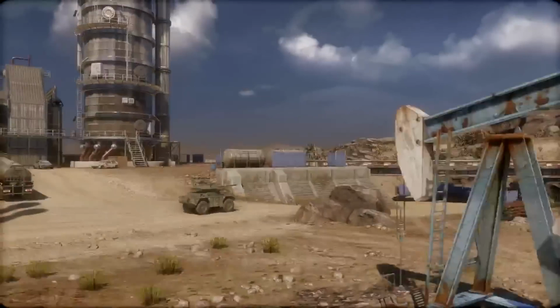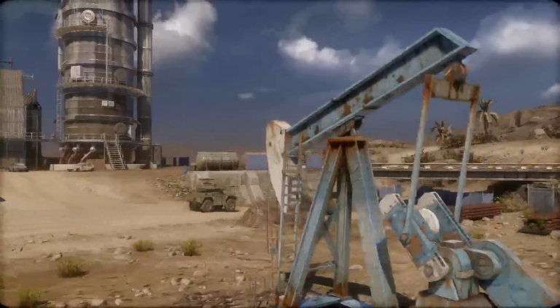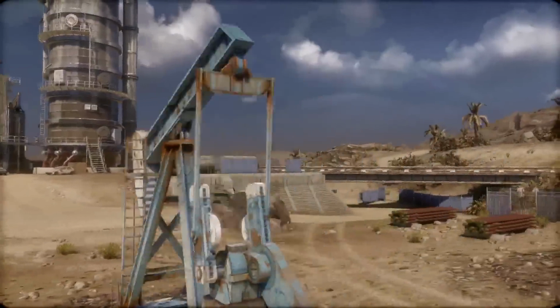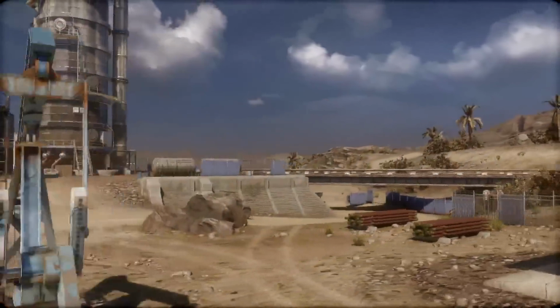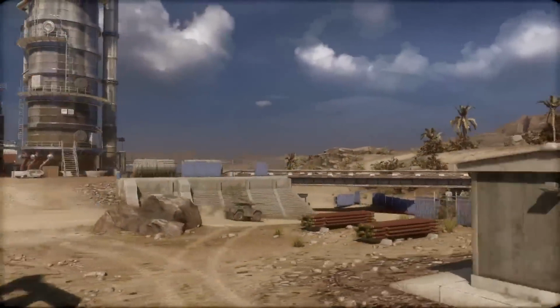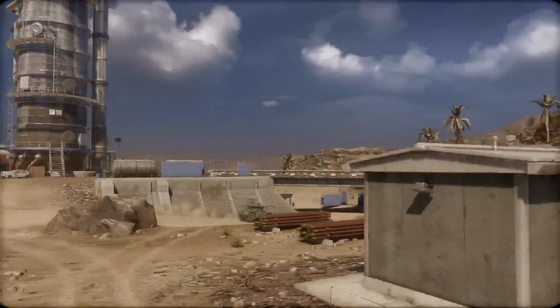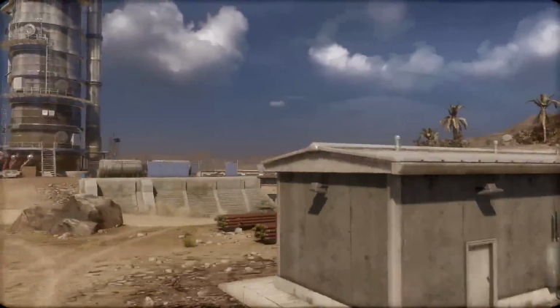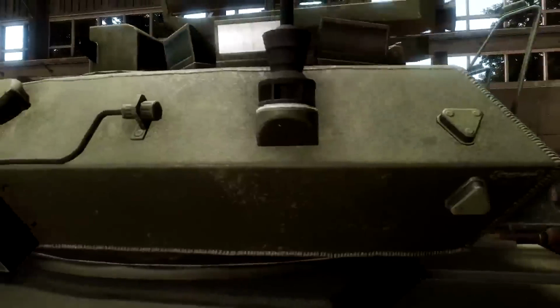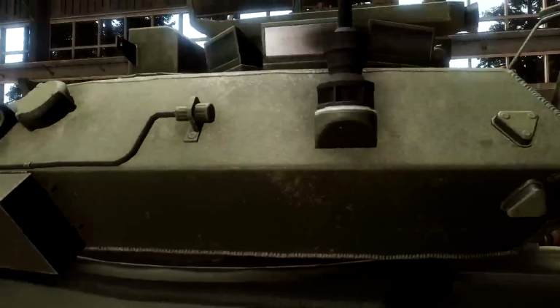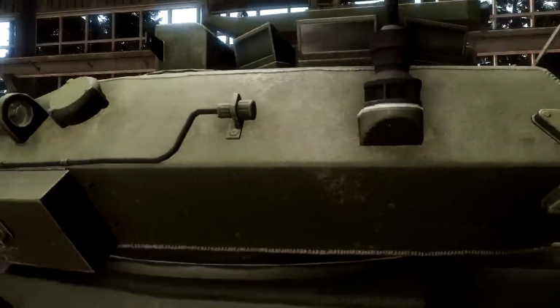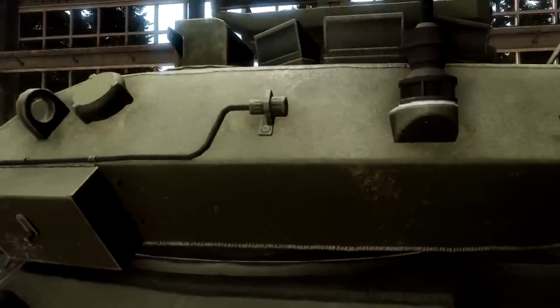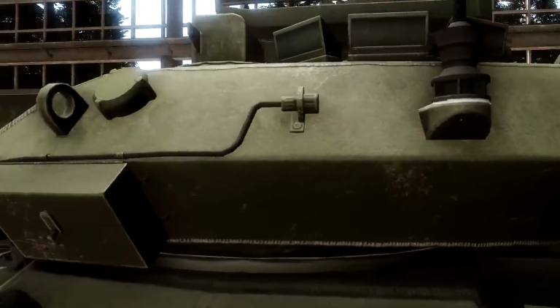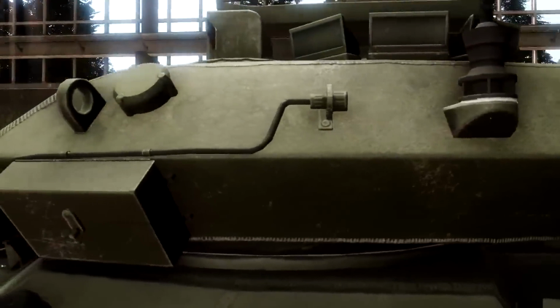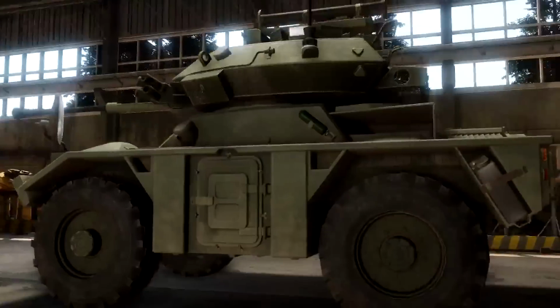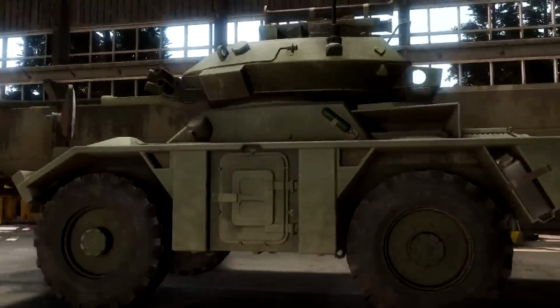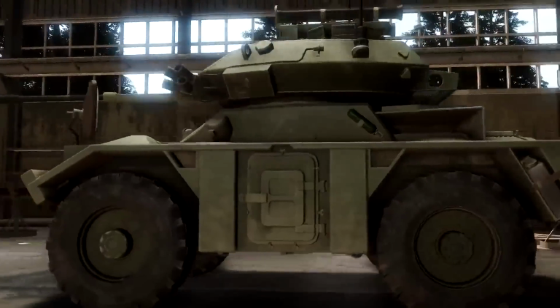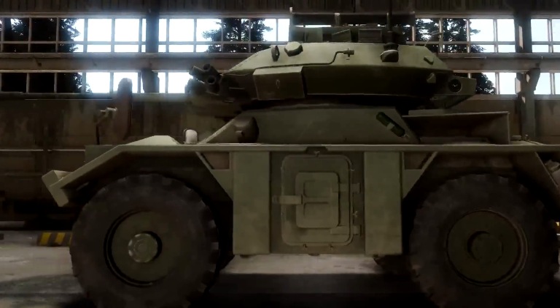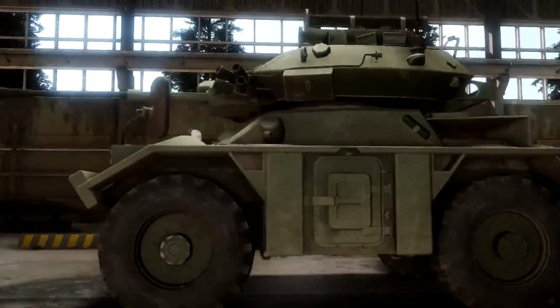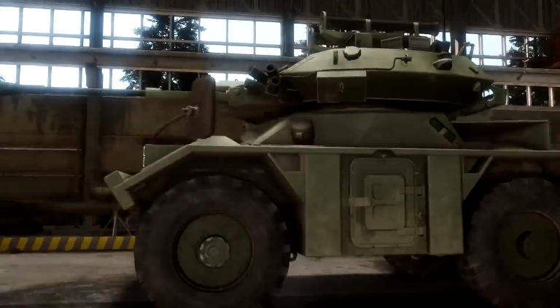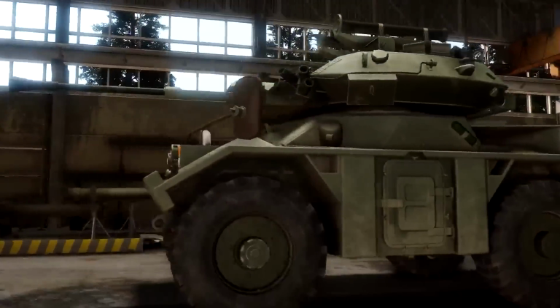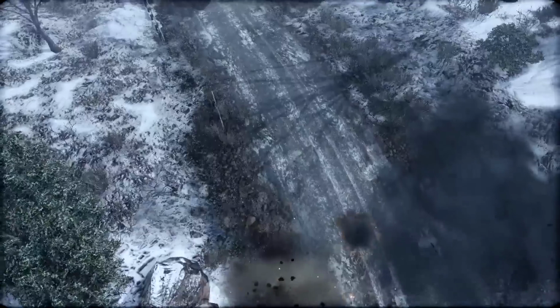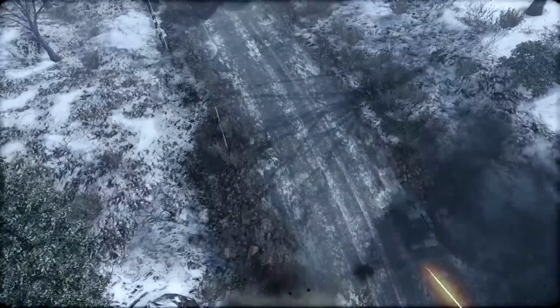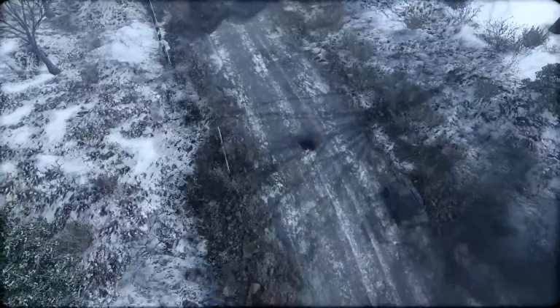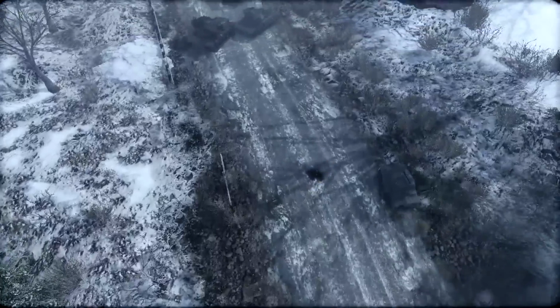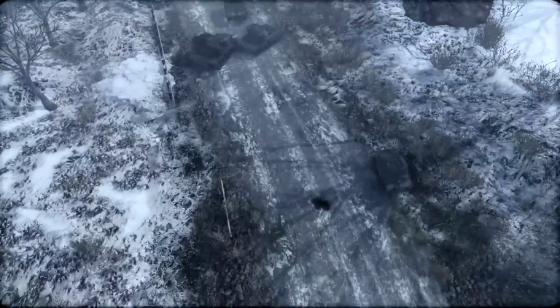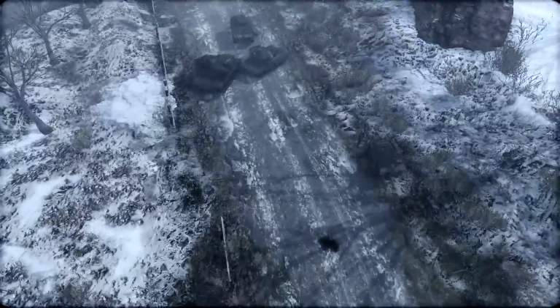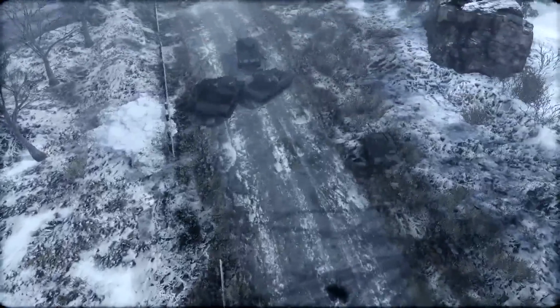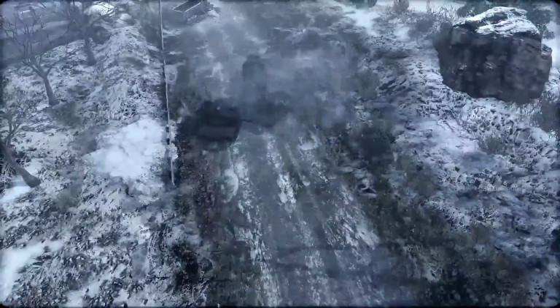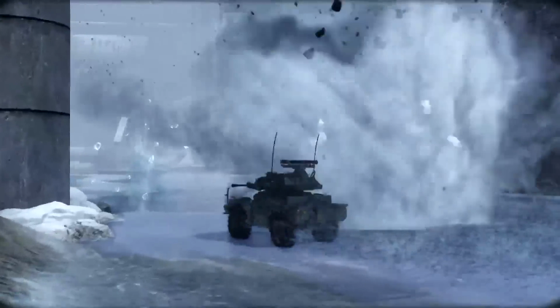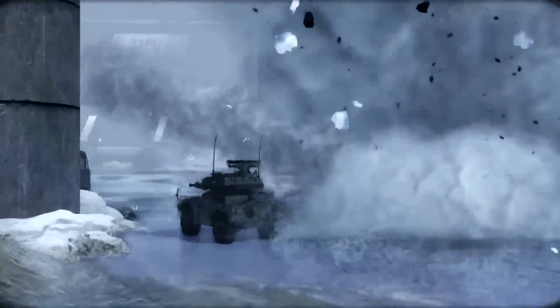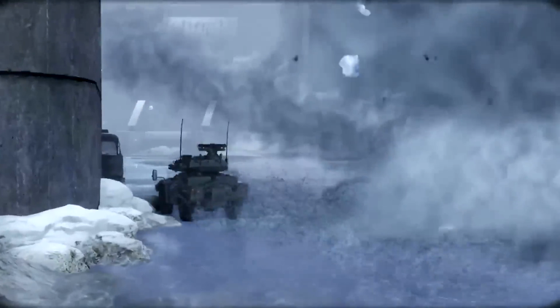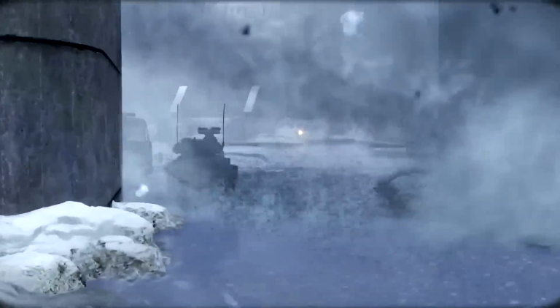Even though the armor of the Fox is minimal, racecar handling and outstanding mobility make it a very hard target to hit.